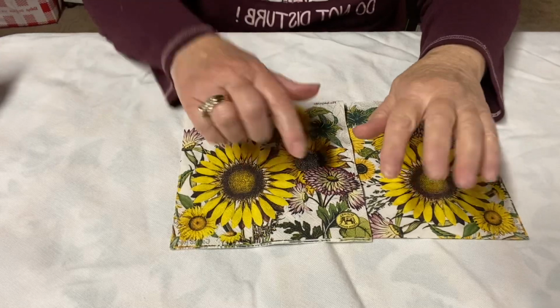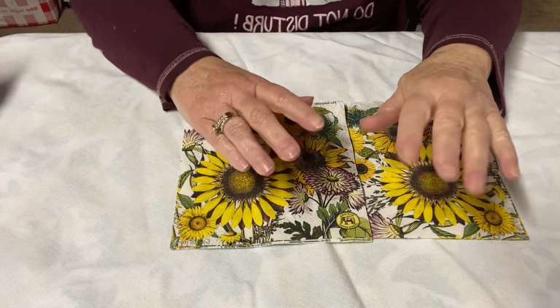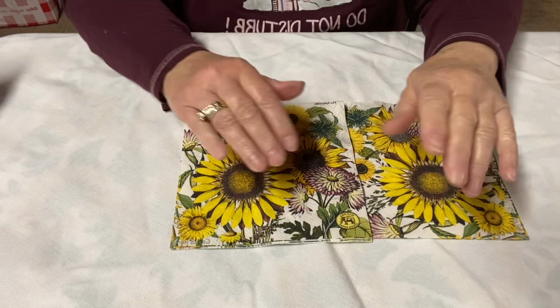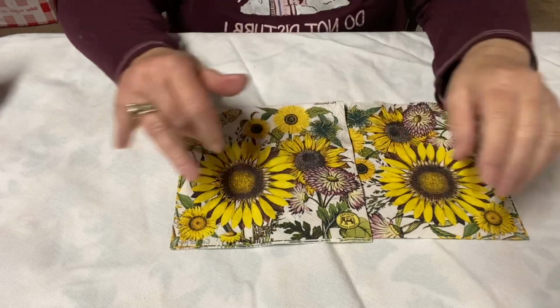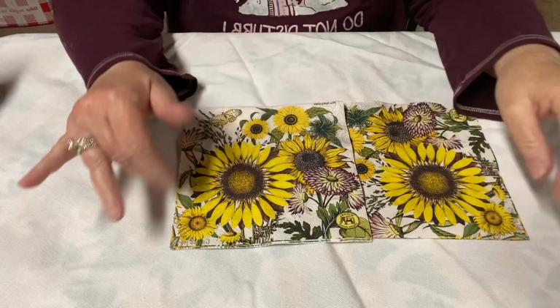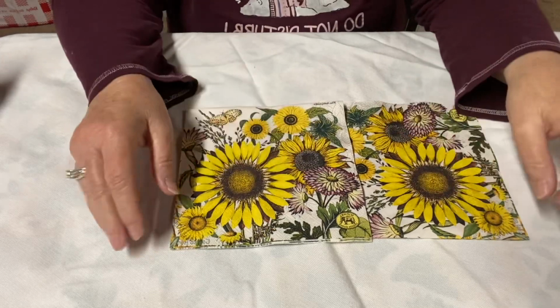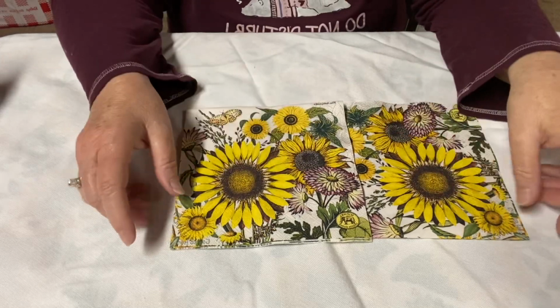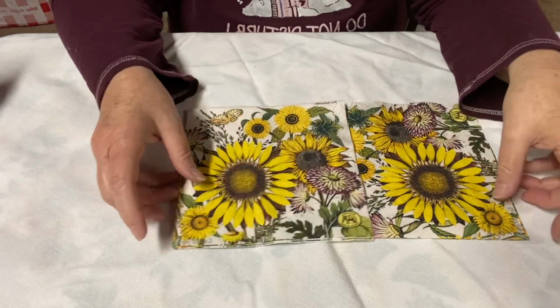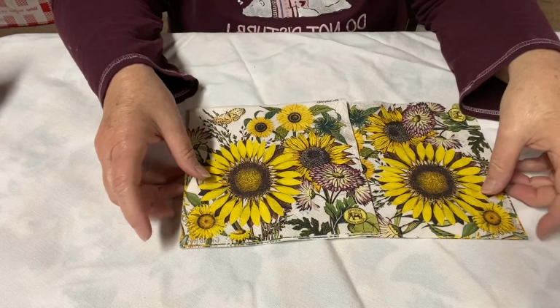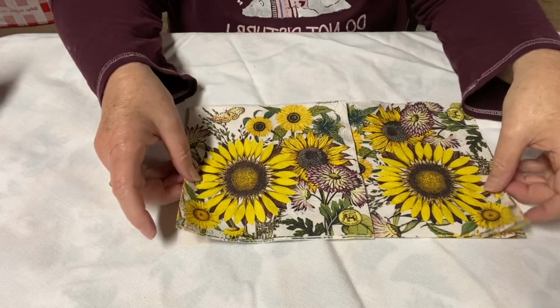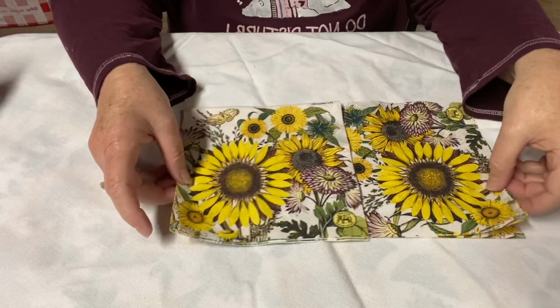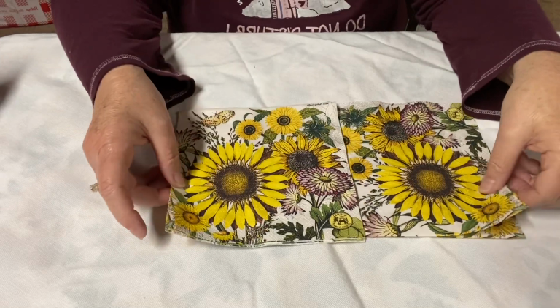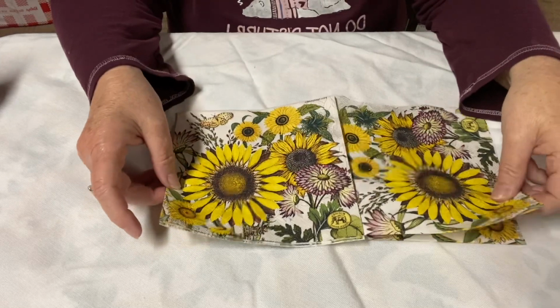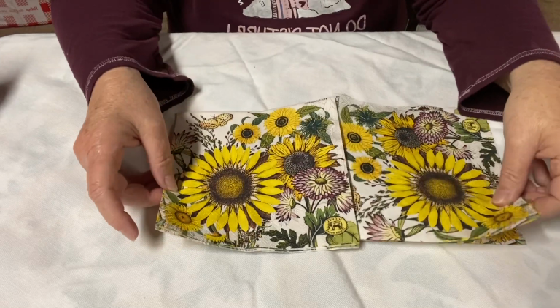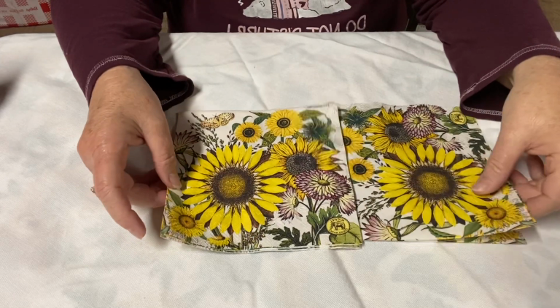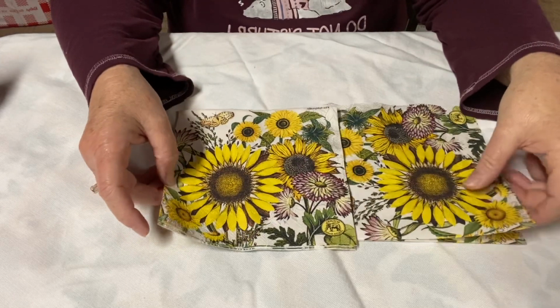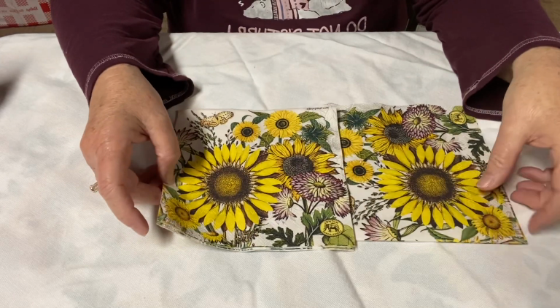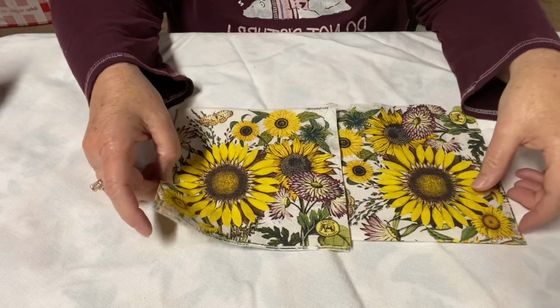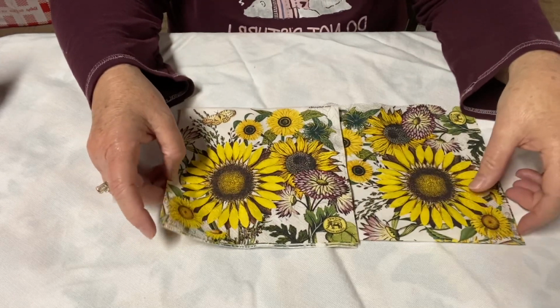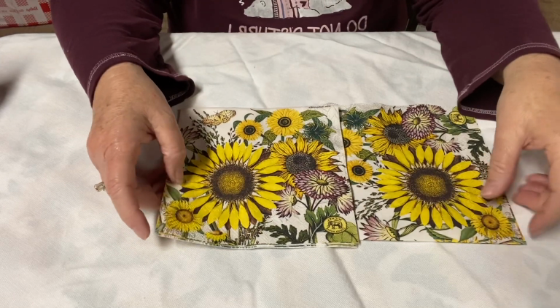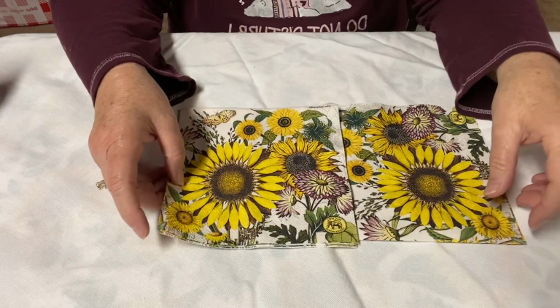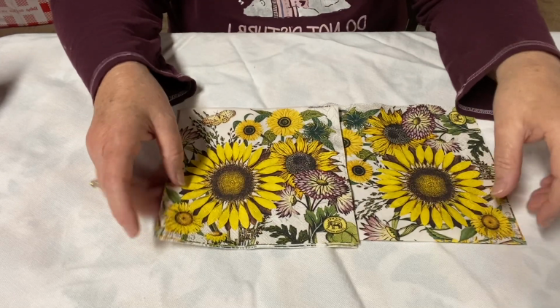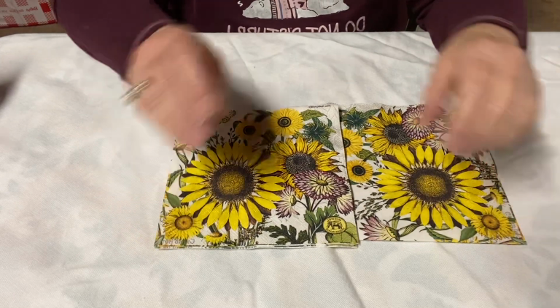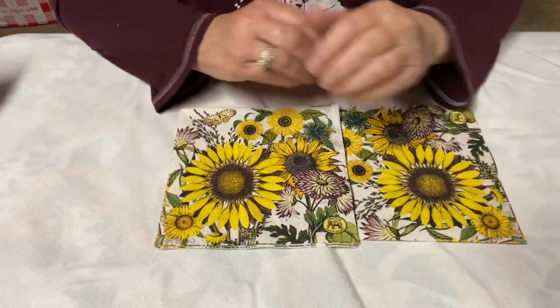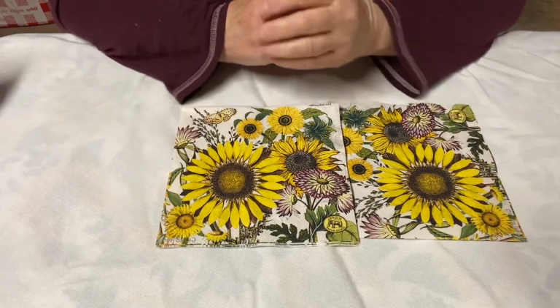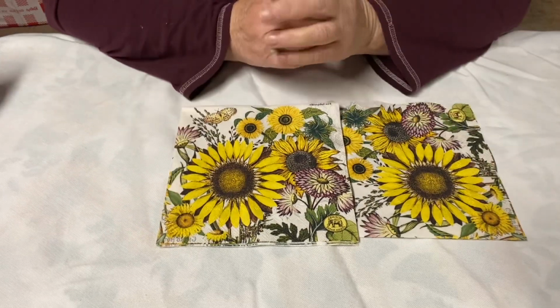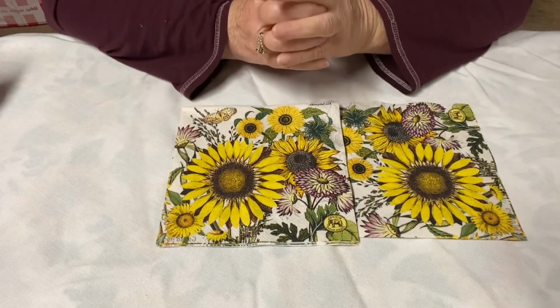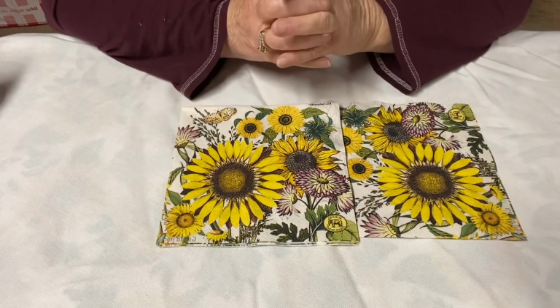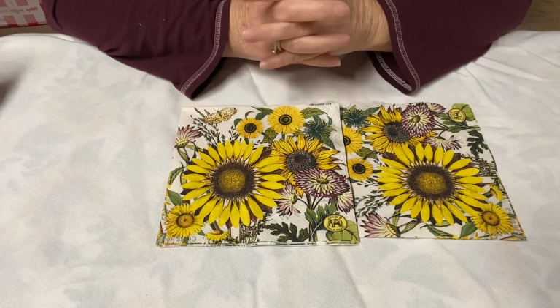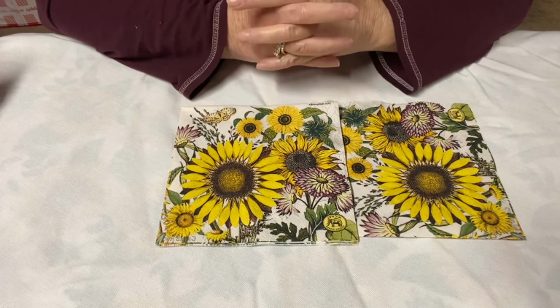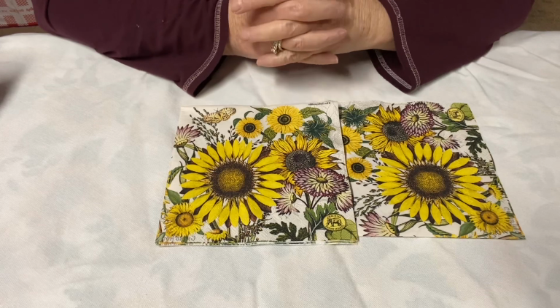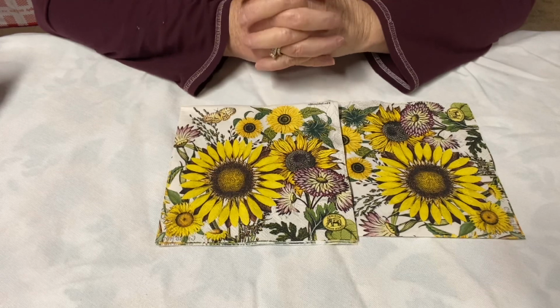Good morning, everybody. Happy Saturday and welcome back to my channel, Life with Patti.